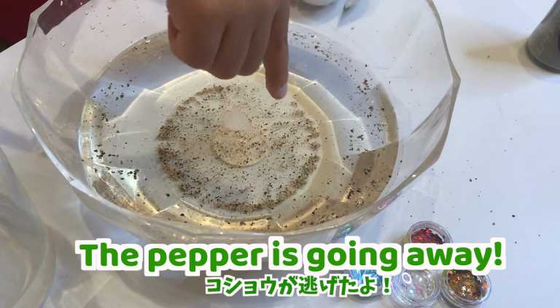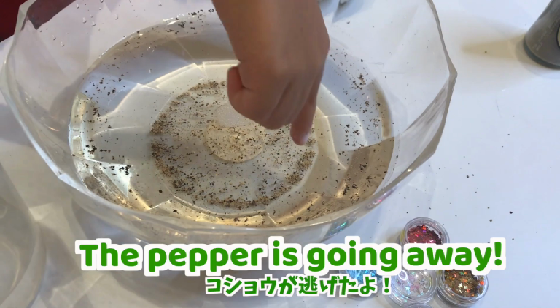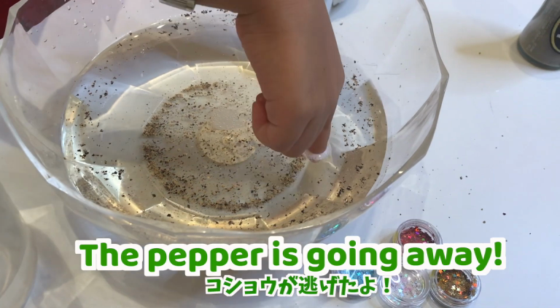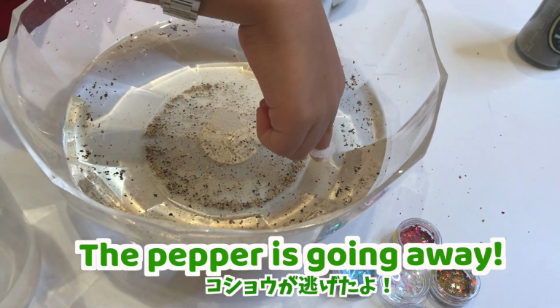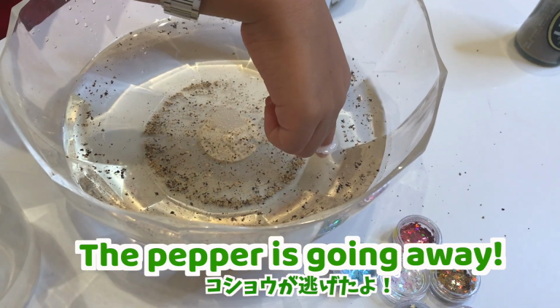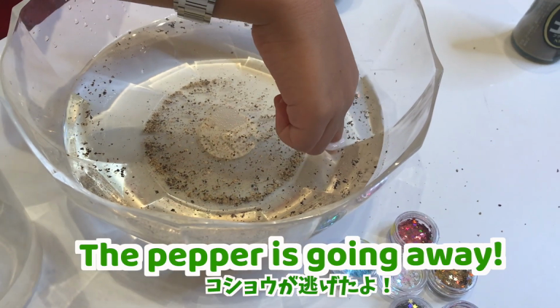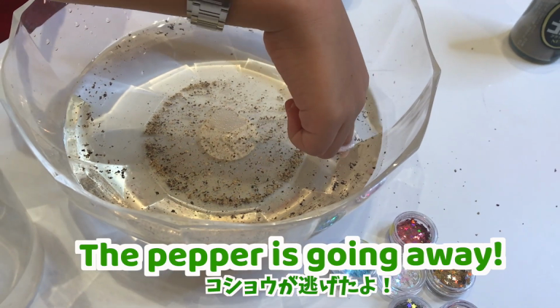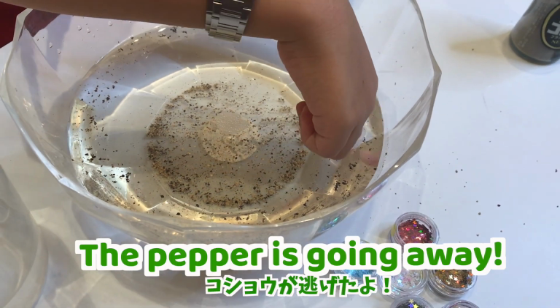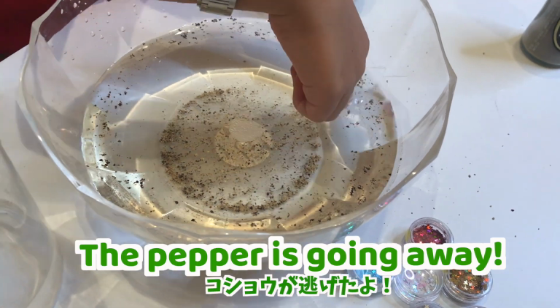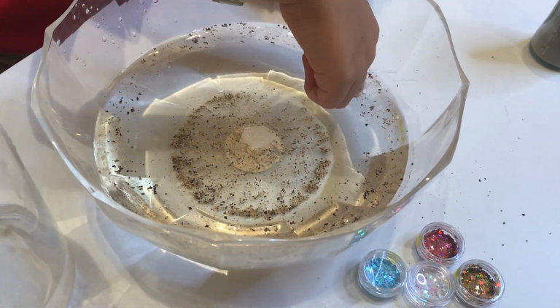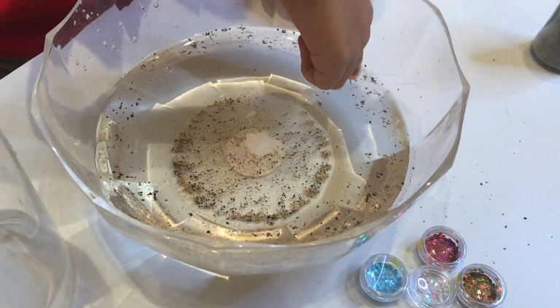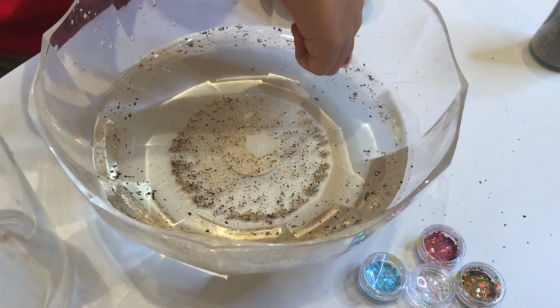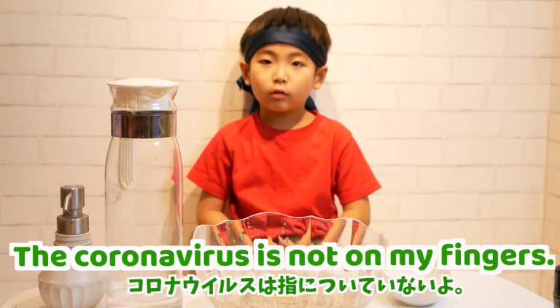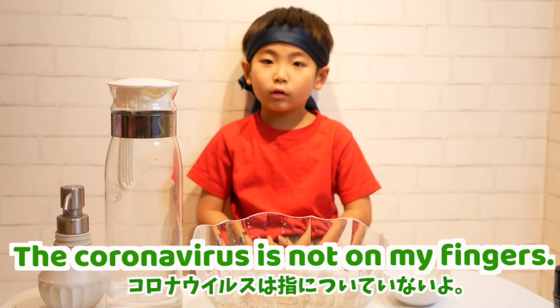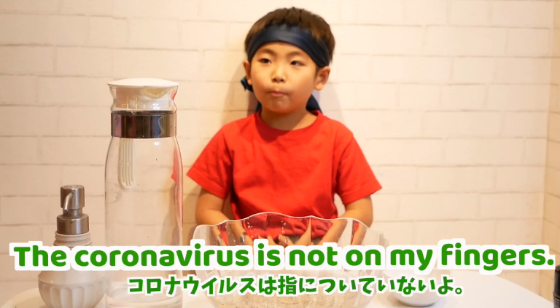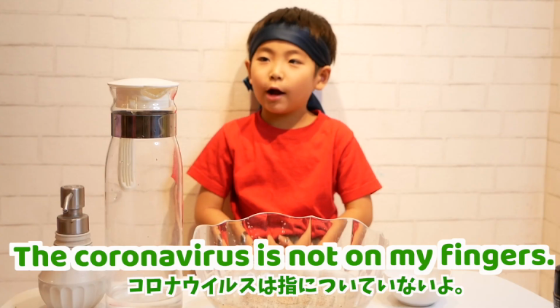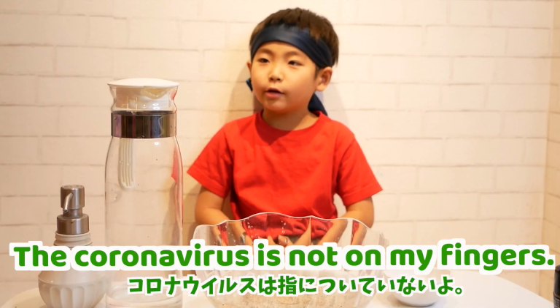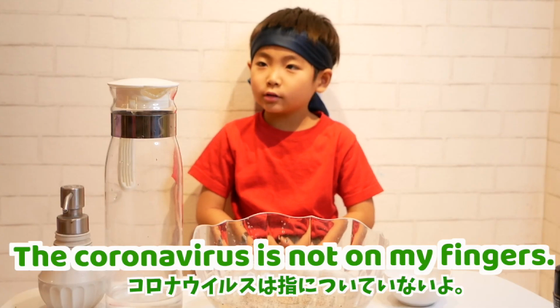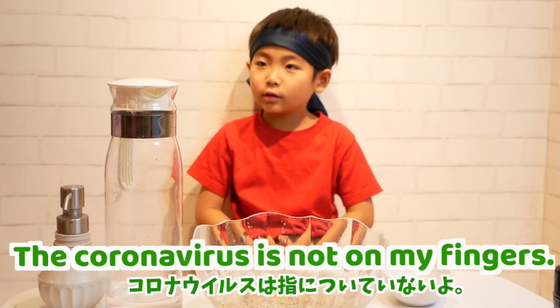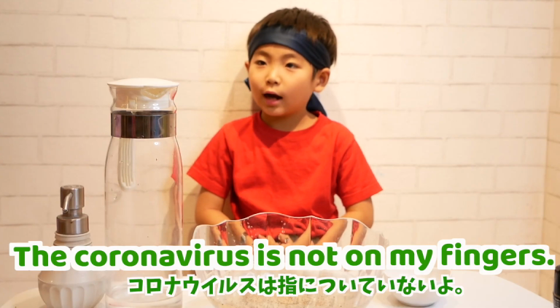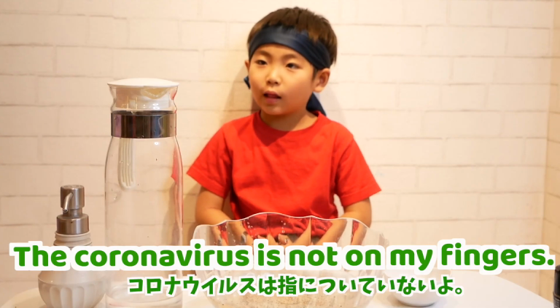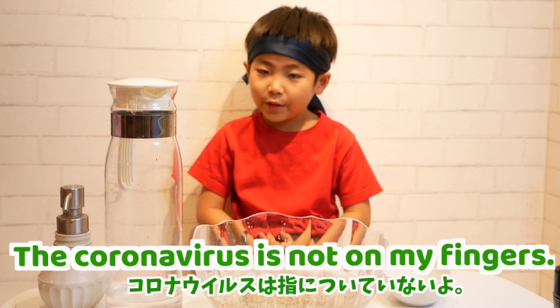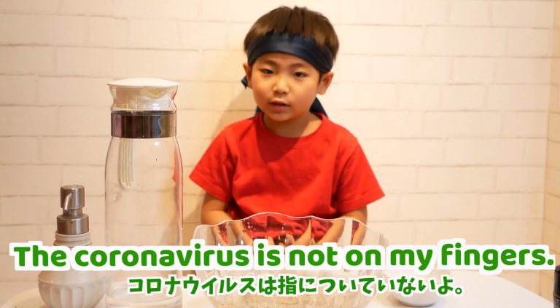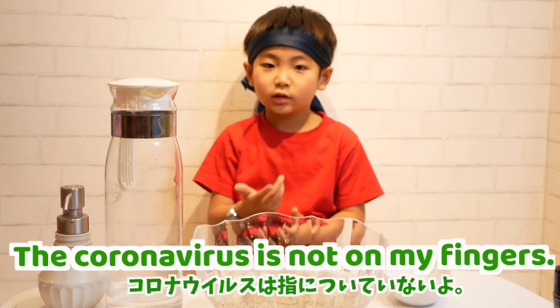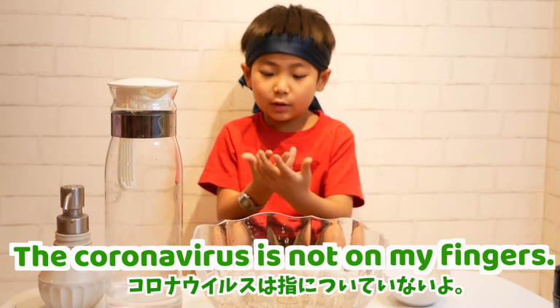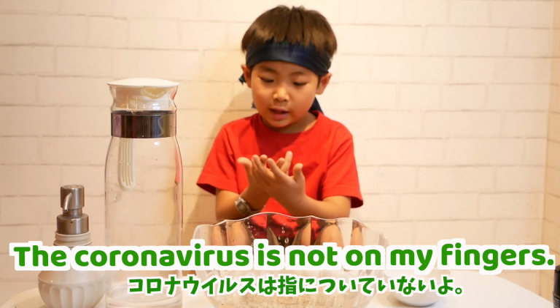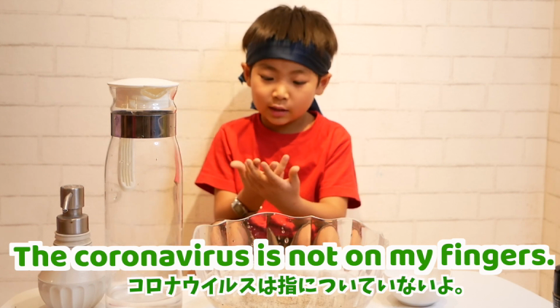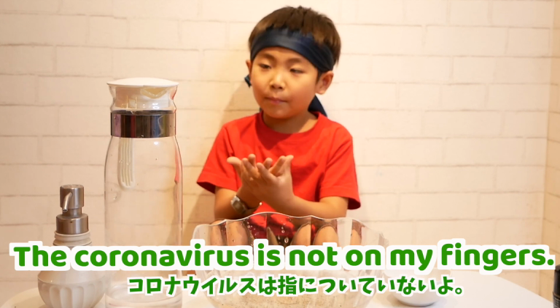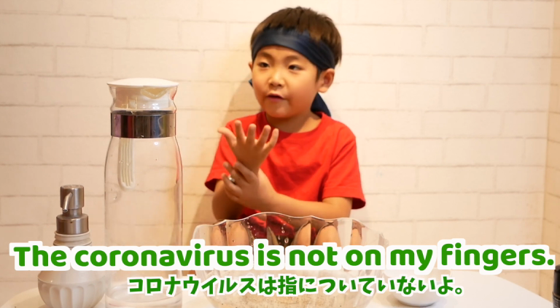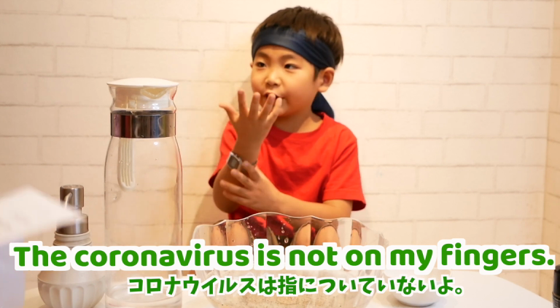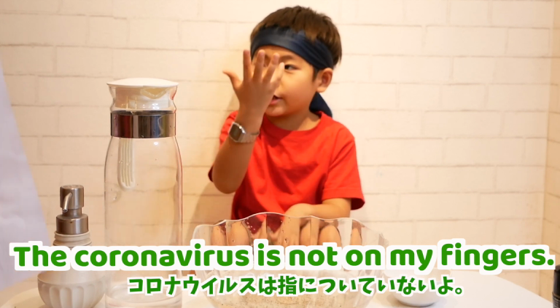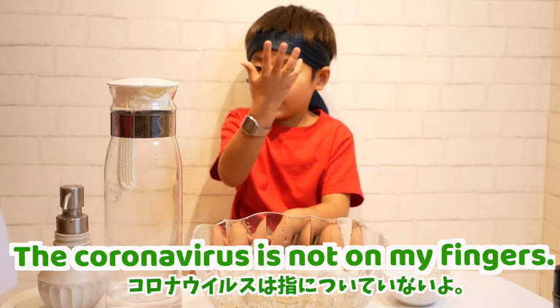Peppers are going away! Coins of virus are not in my finger. And then, put it in the air.